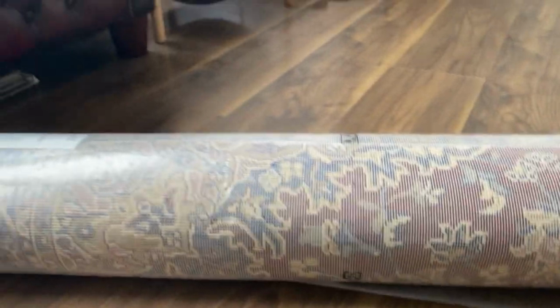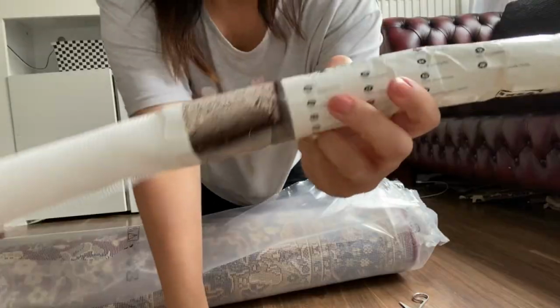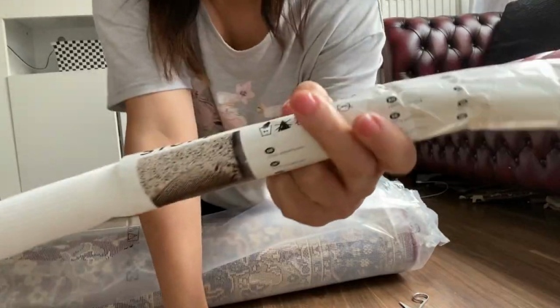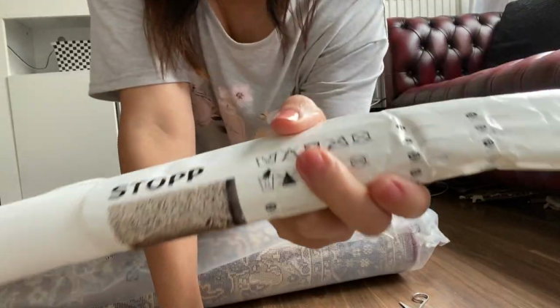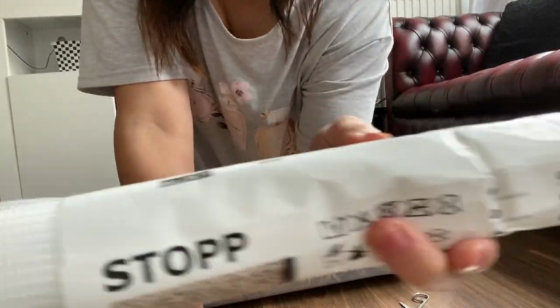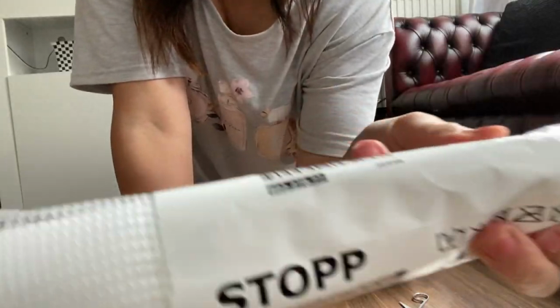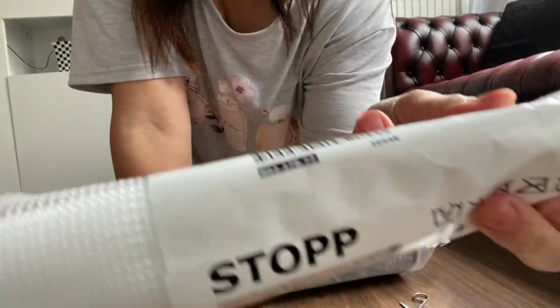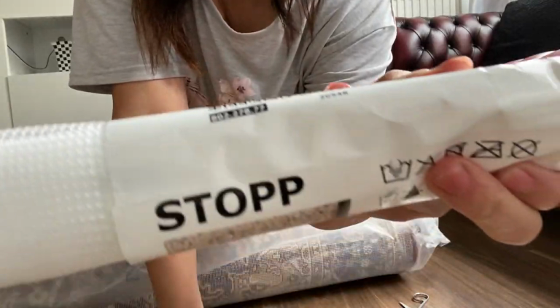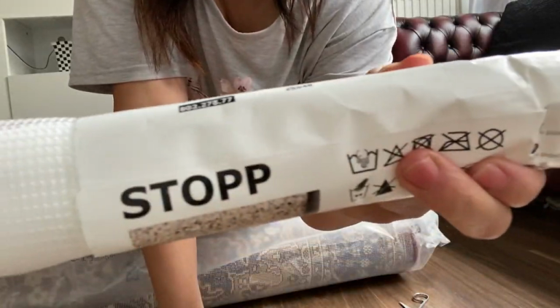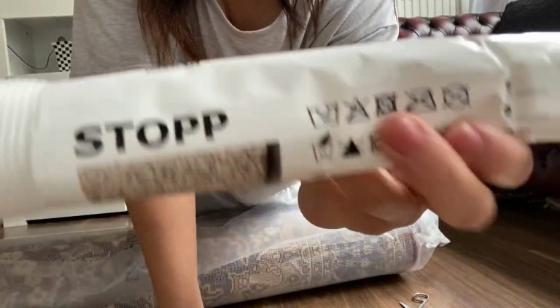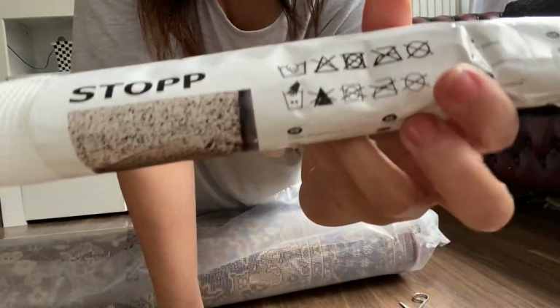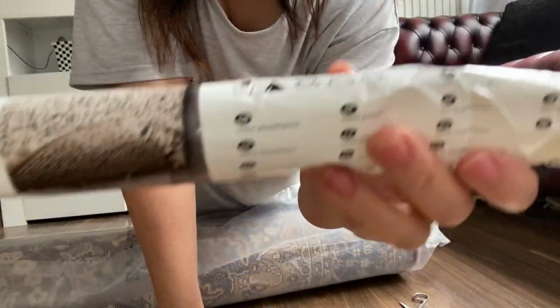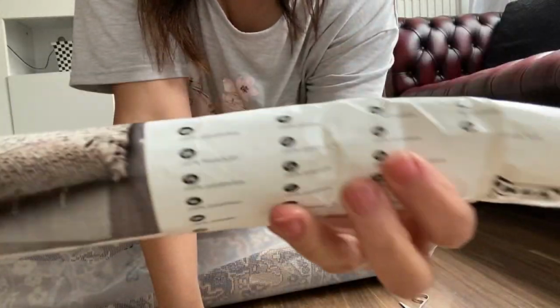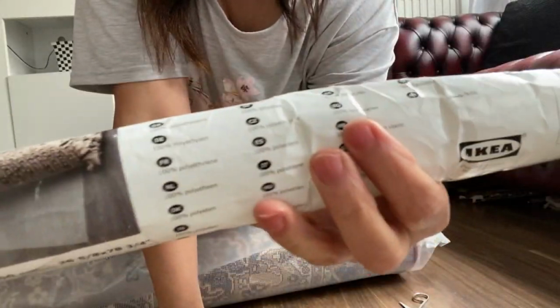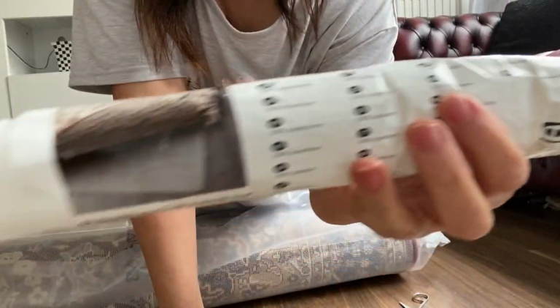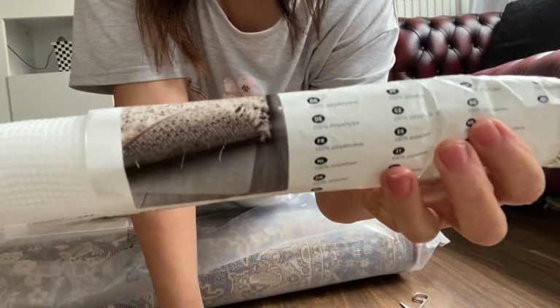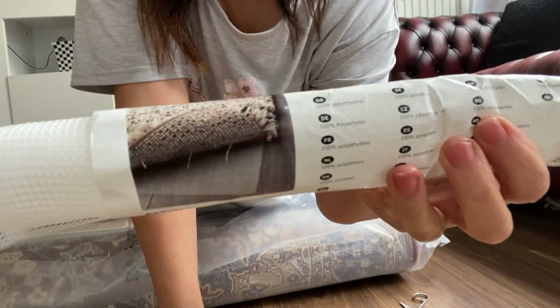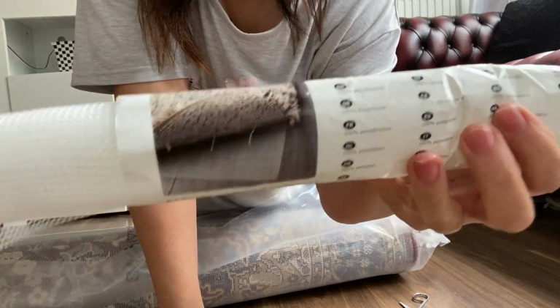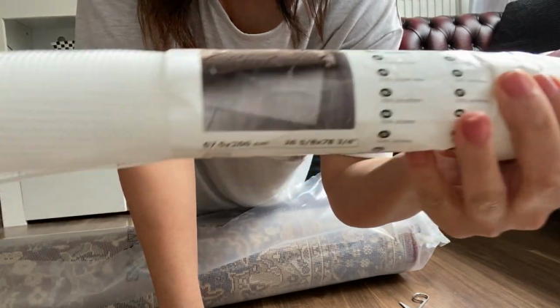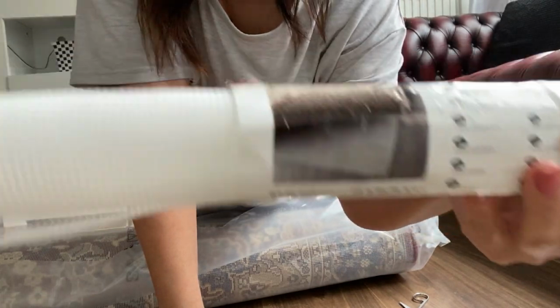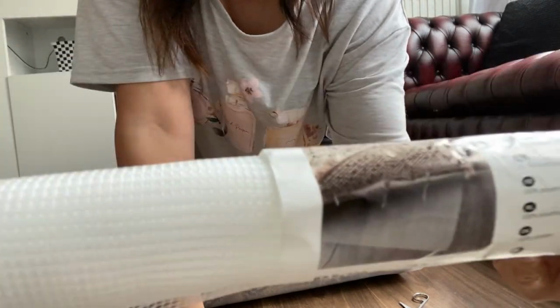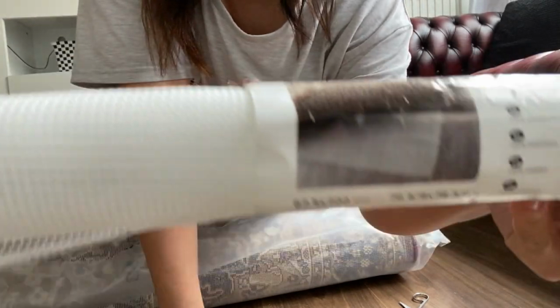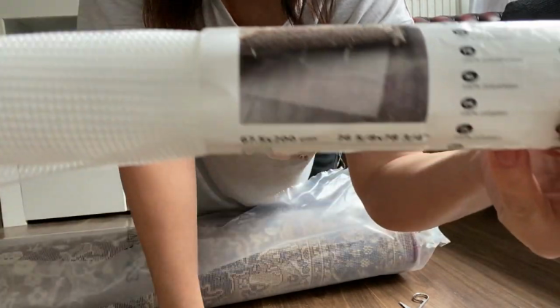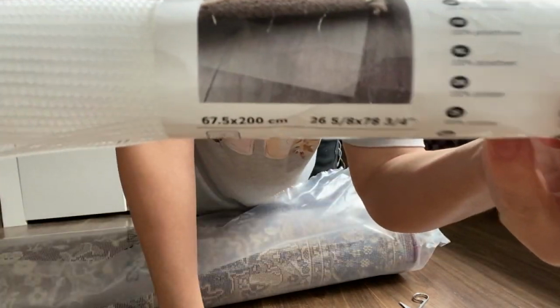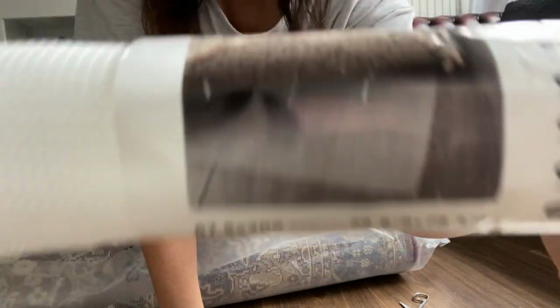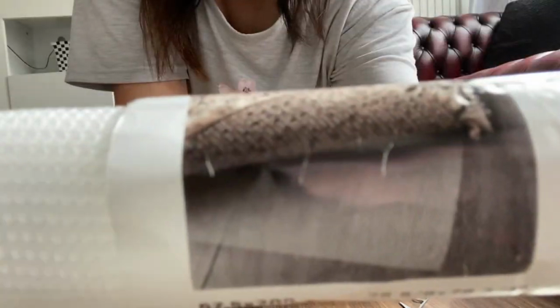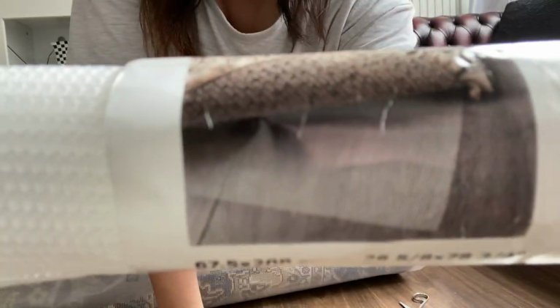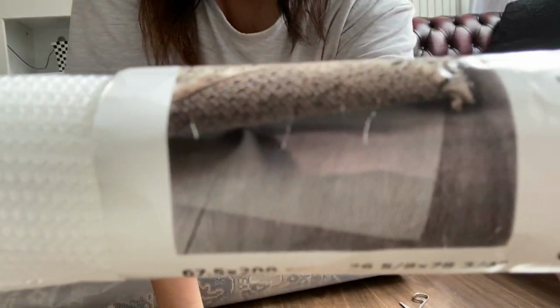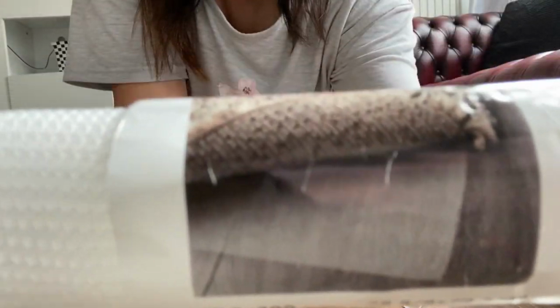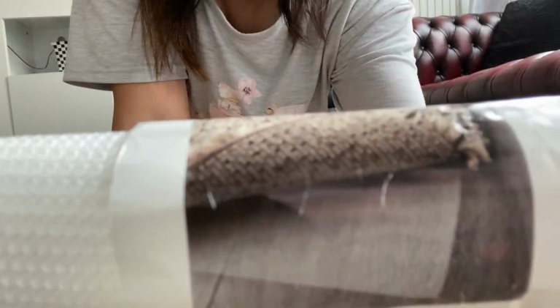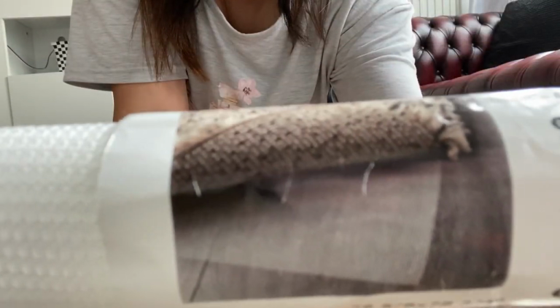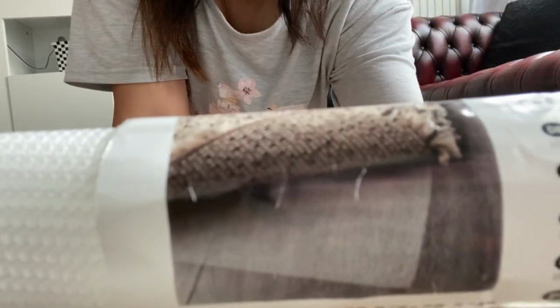I also got the underlay from Ikea — it's the stuff you put under the rug to keep it in place.